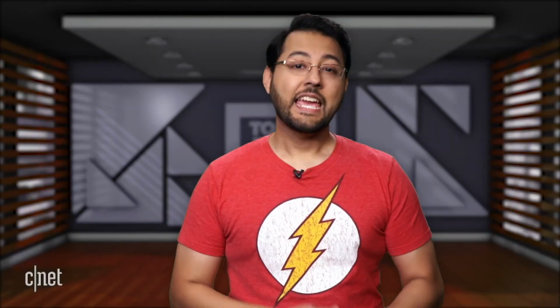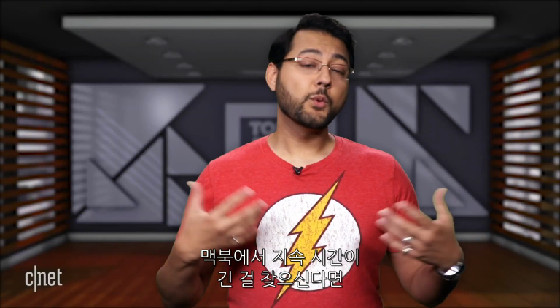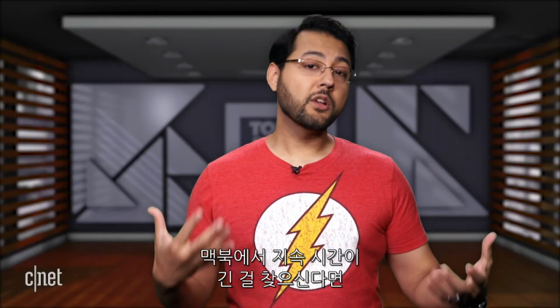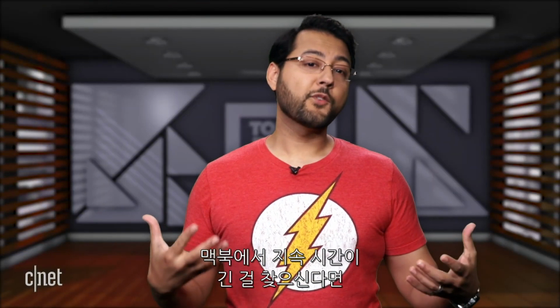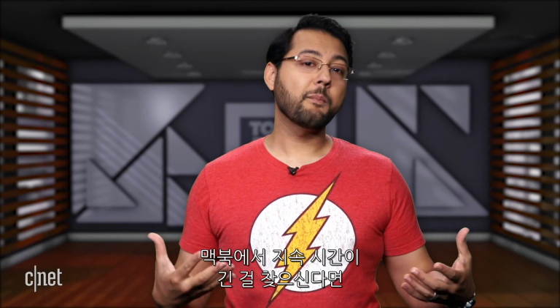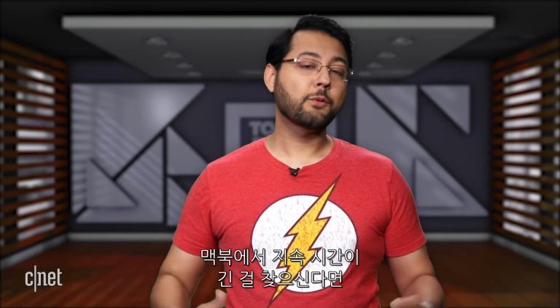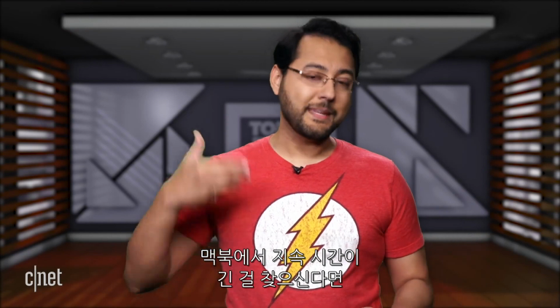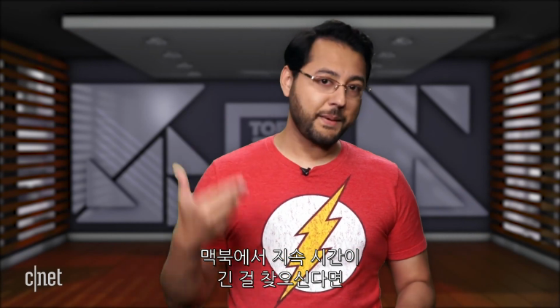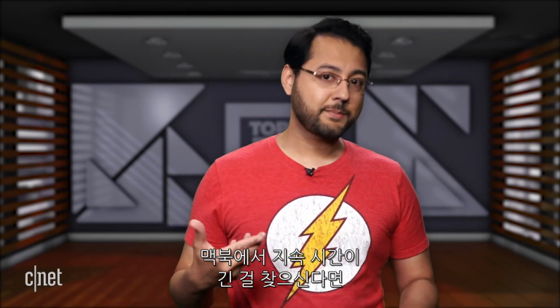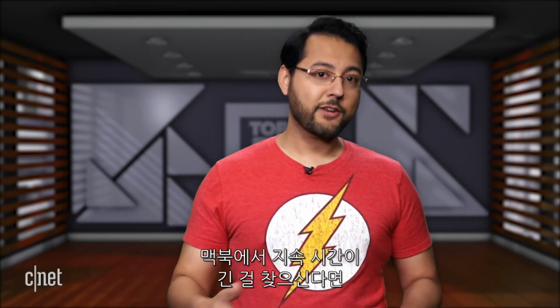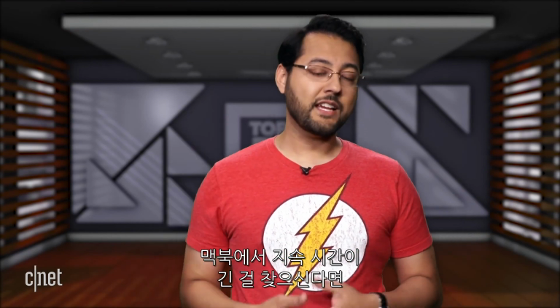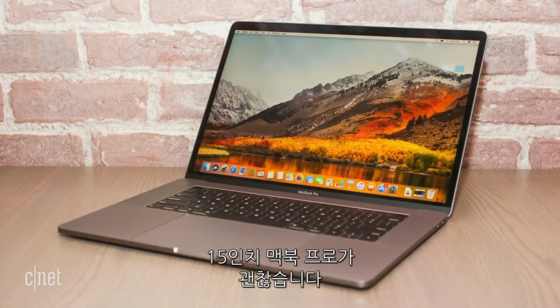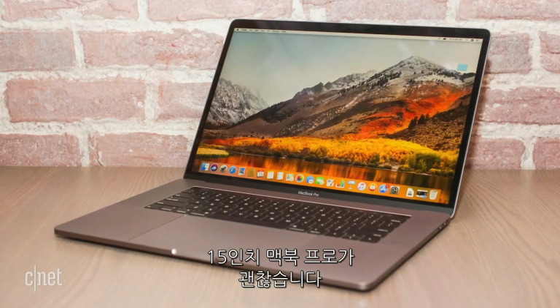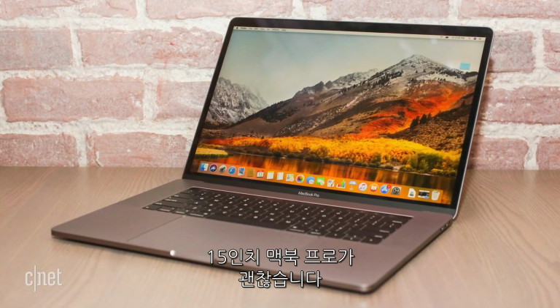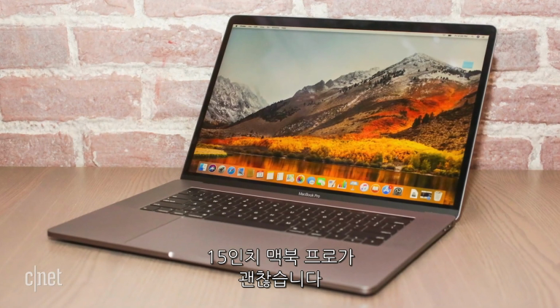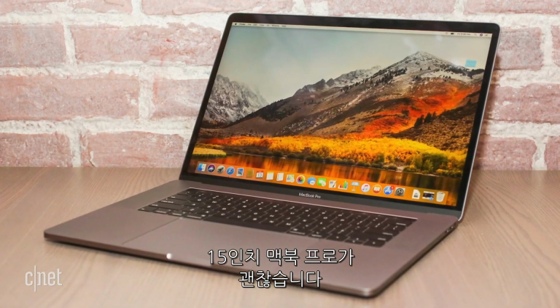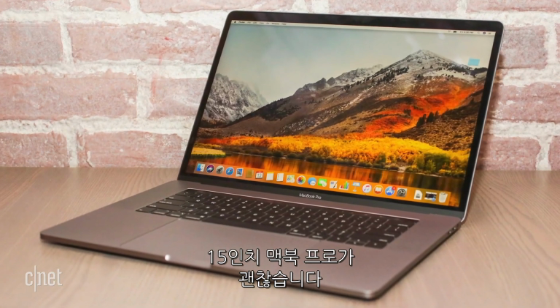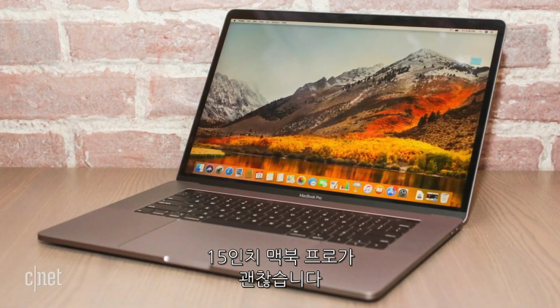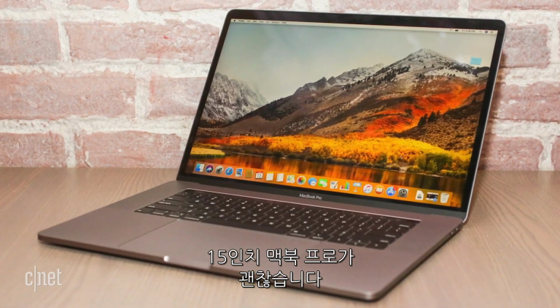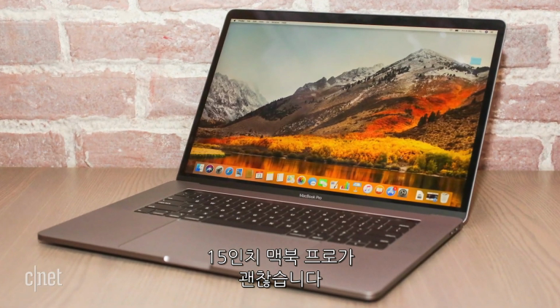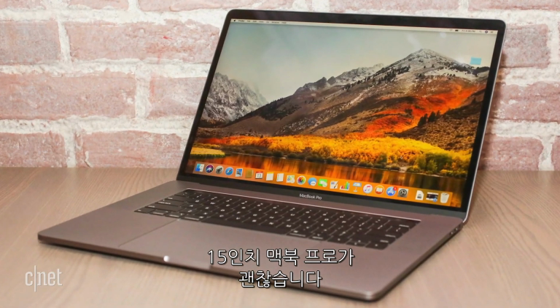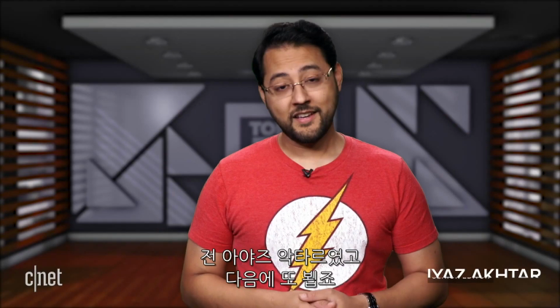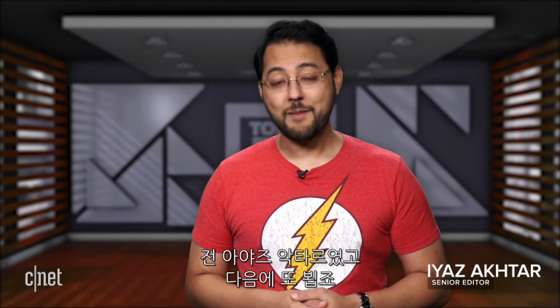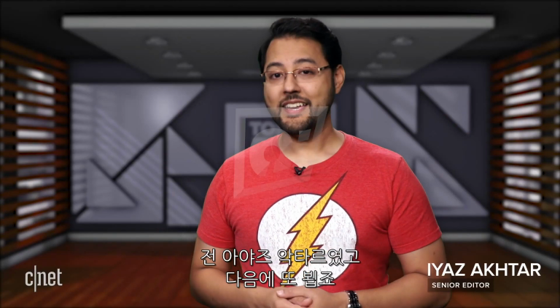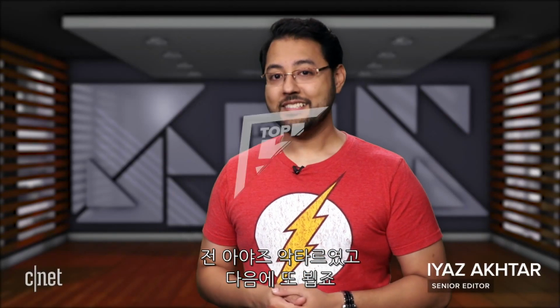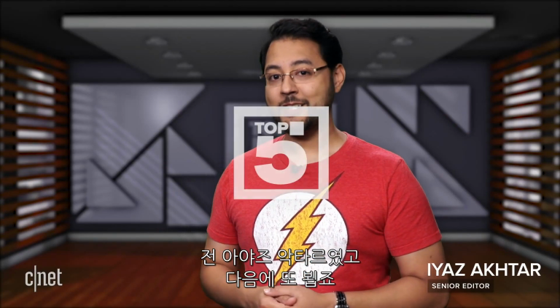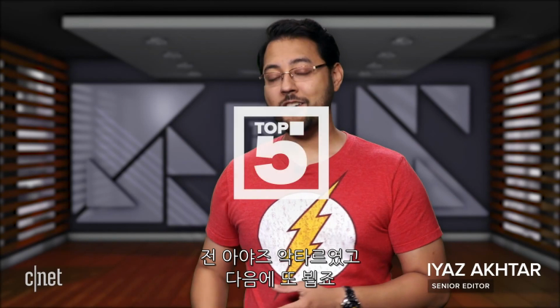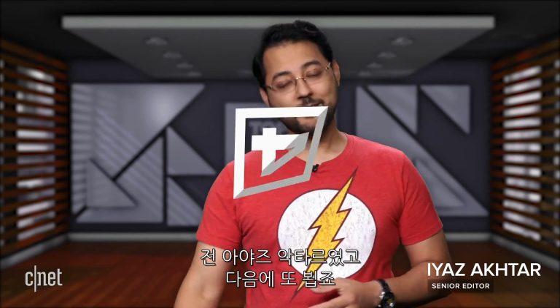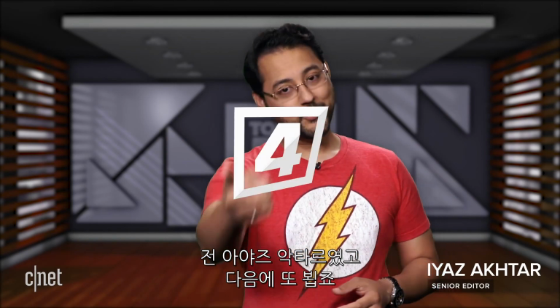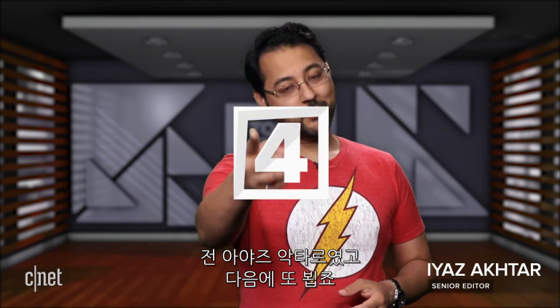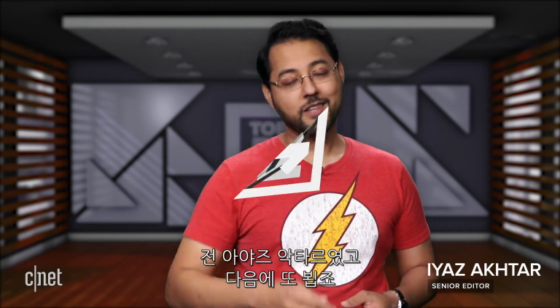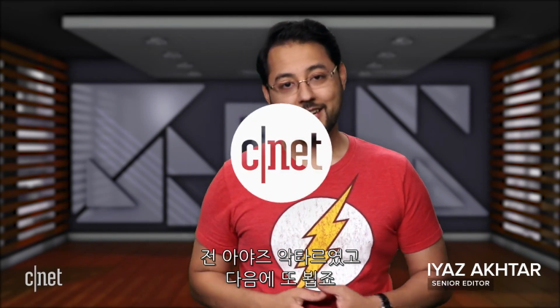If you were looking for a Mac with the best battery life, that would be the 15-inch MacBook Pro. I'm Aya Zakhtar and I'll see you online.